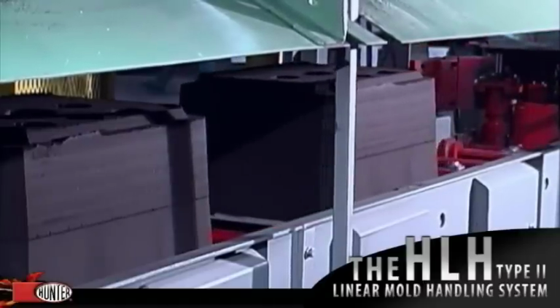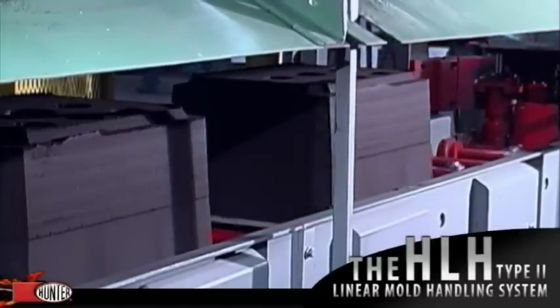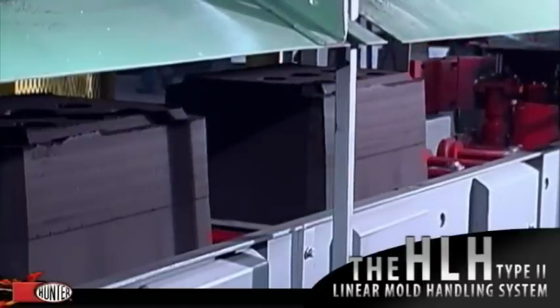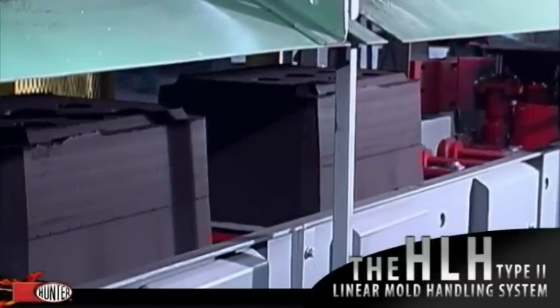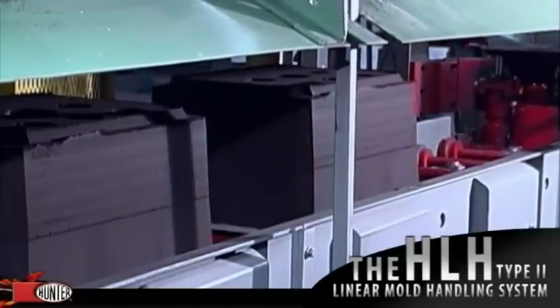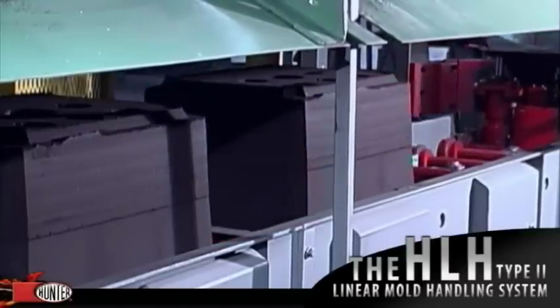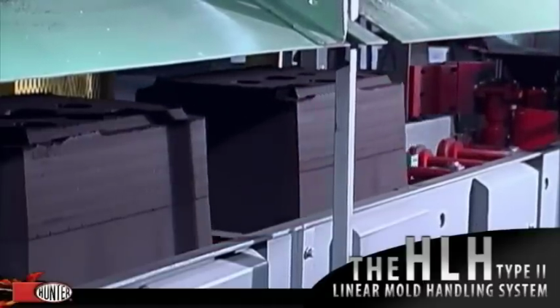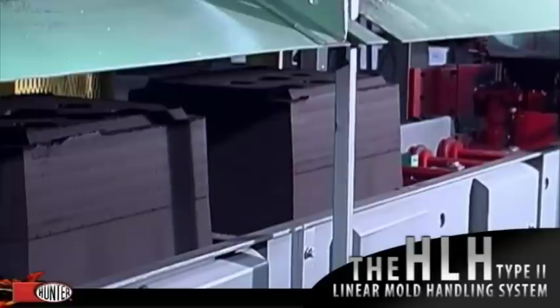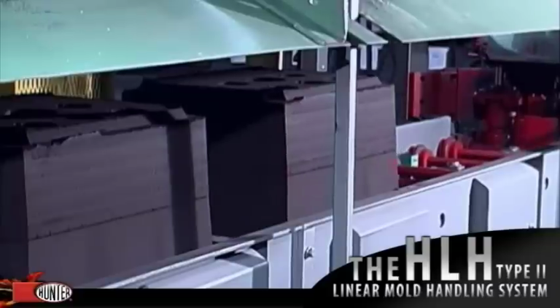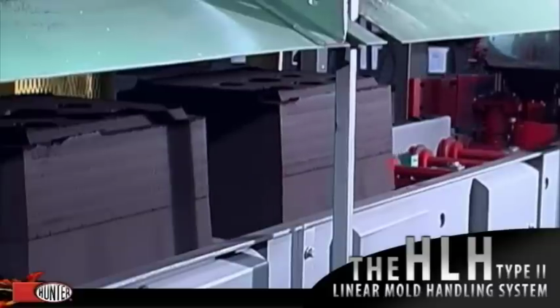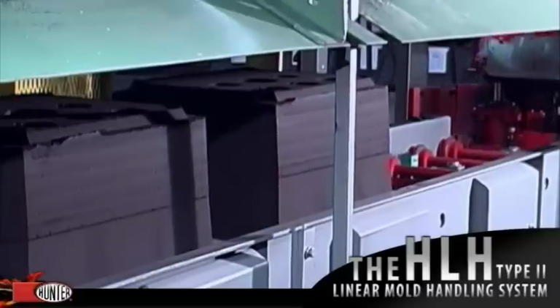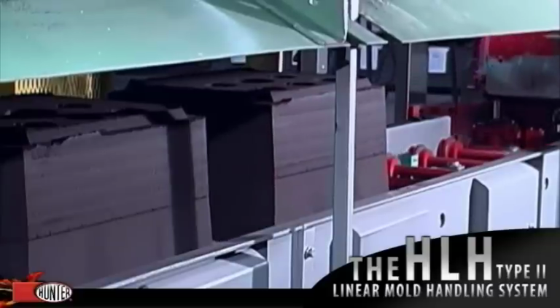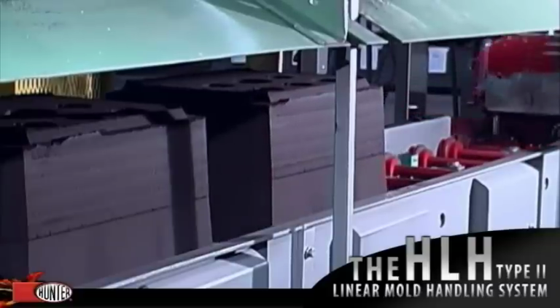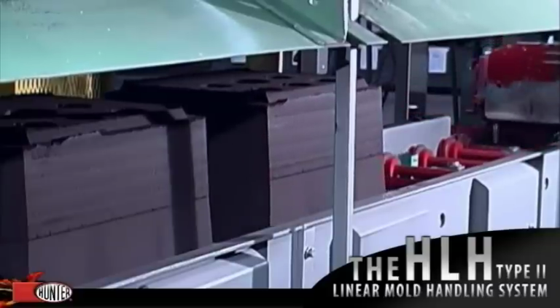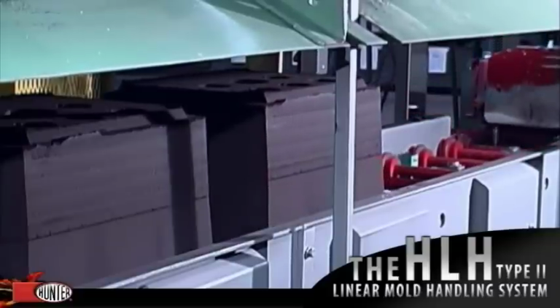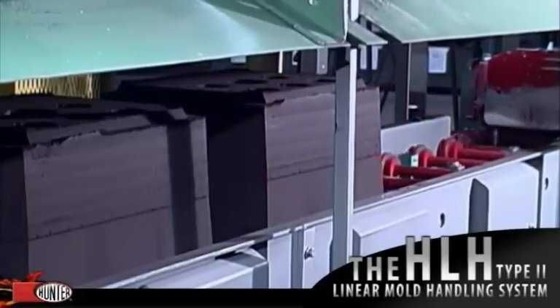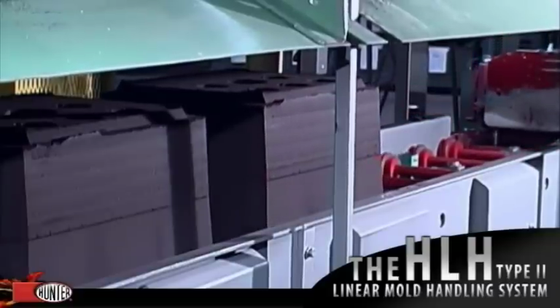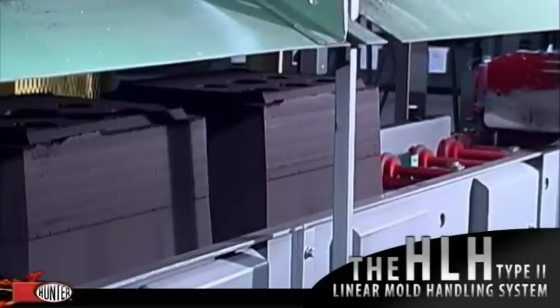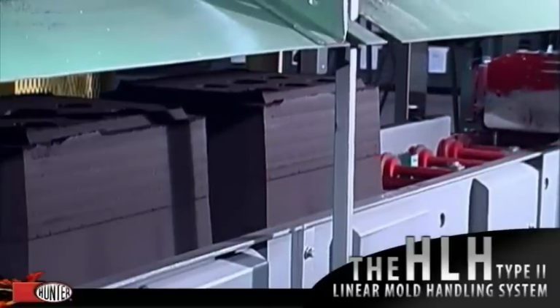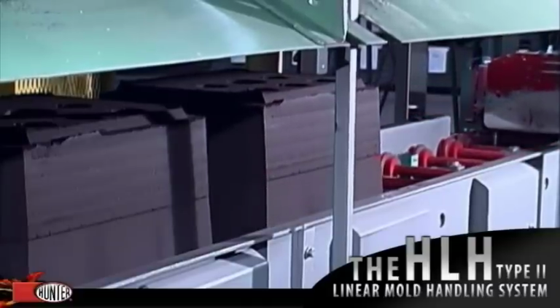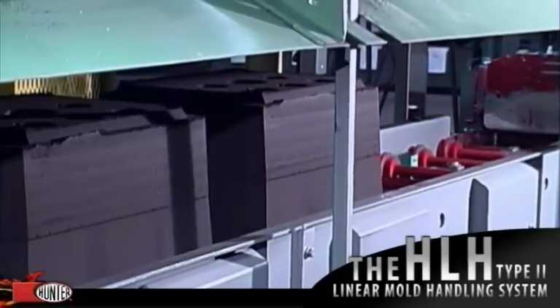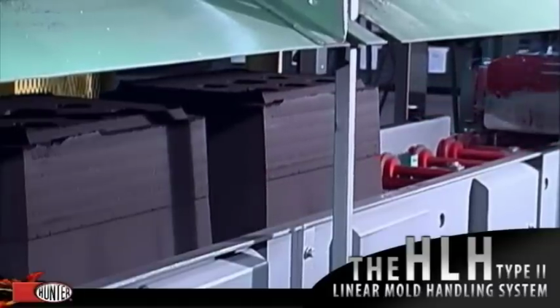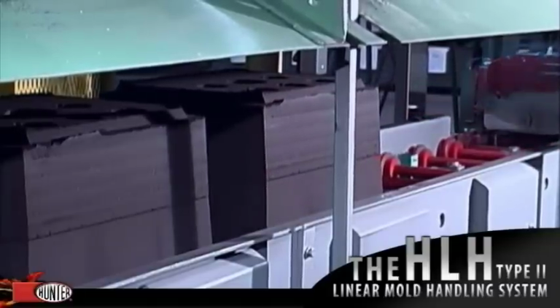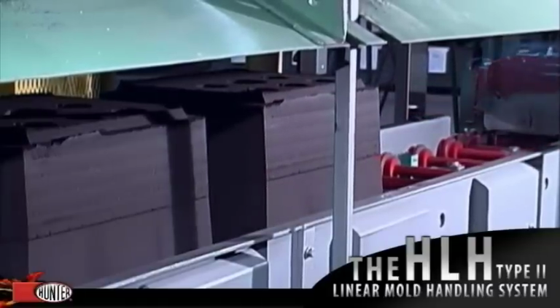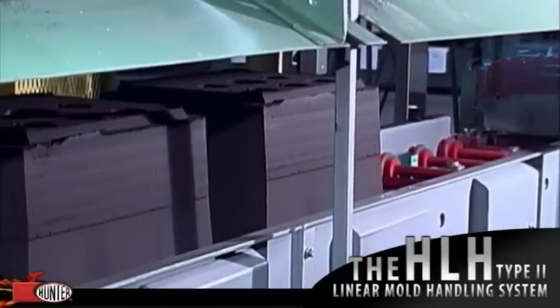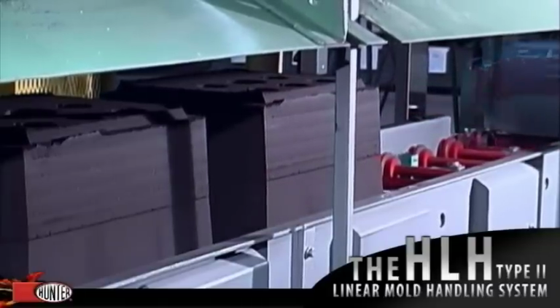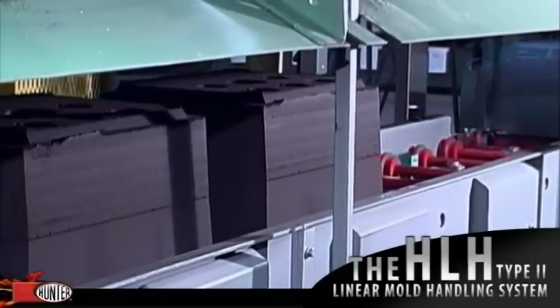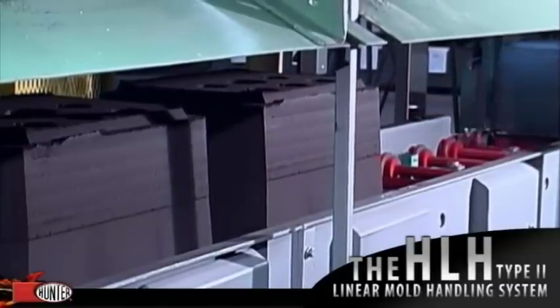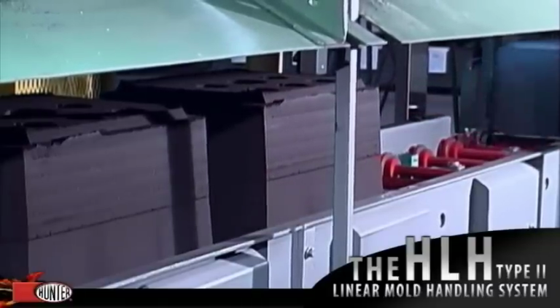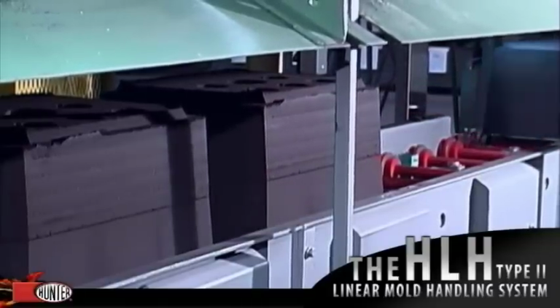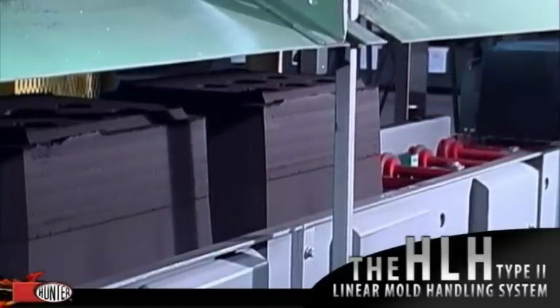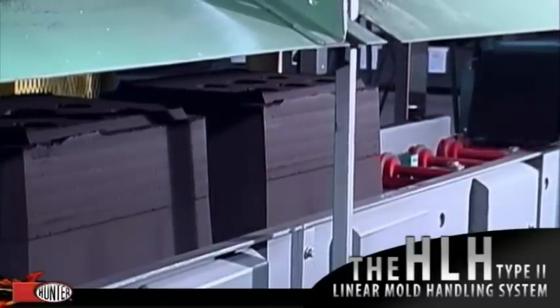The length of the conveyor and corresponding number of positions can be varied to meet customer requirements.